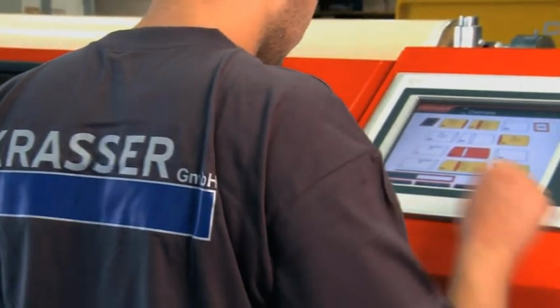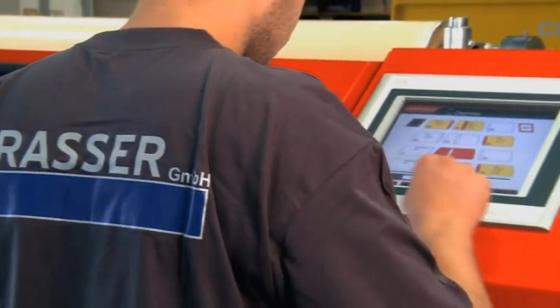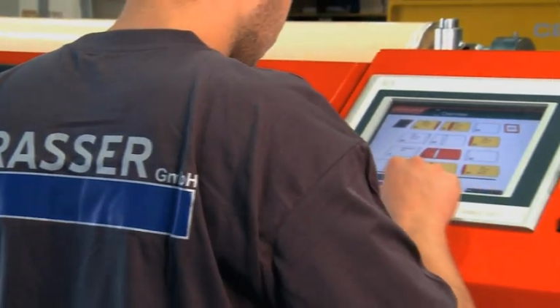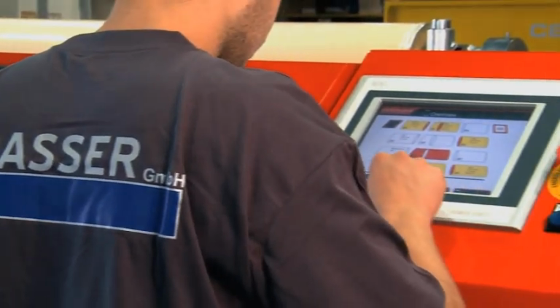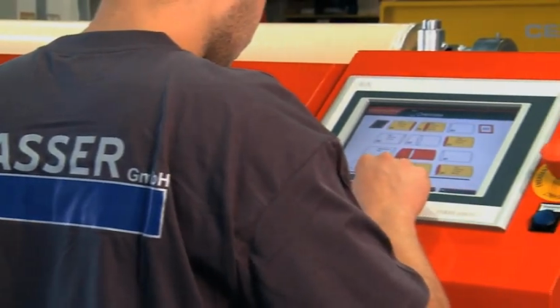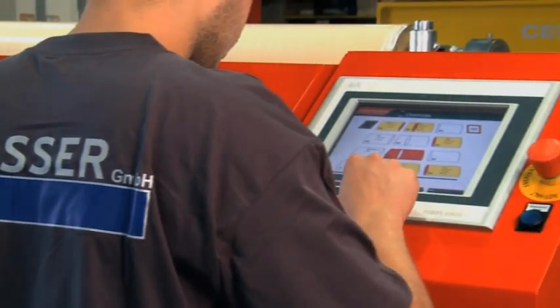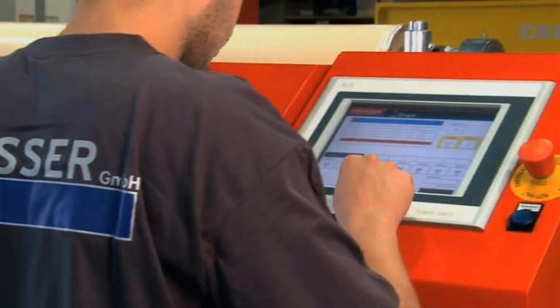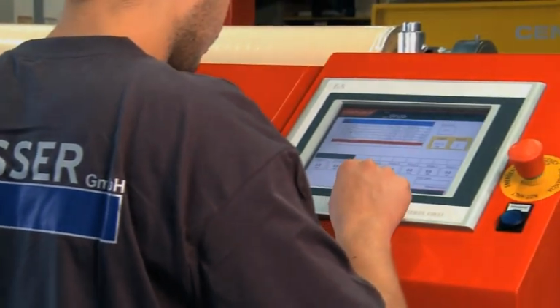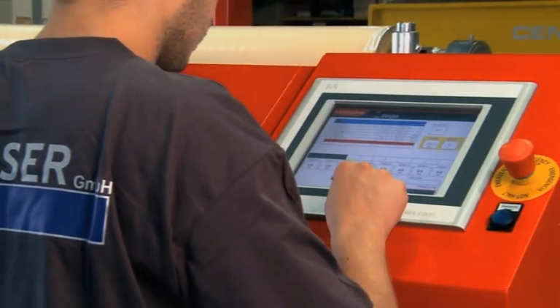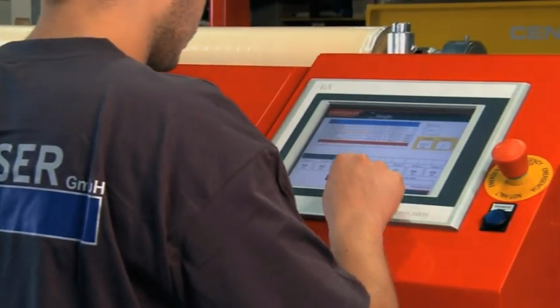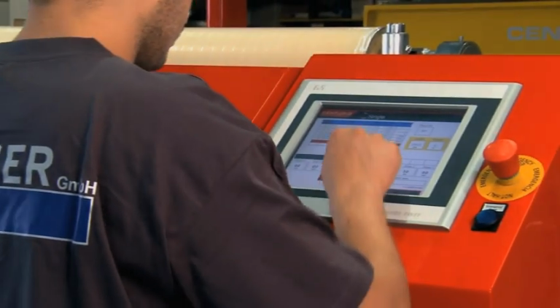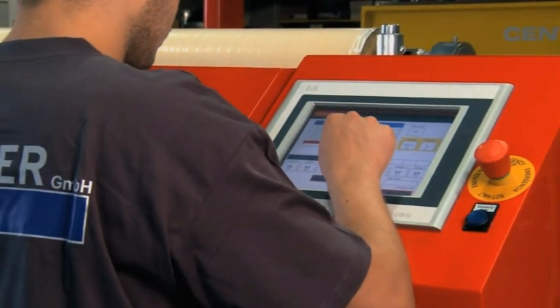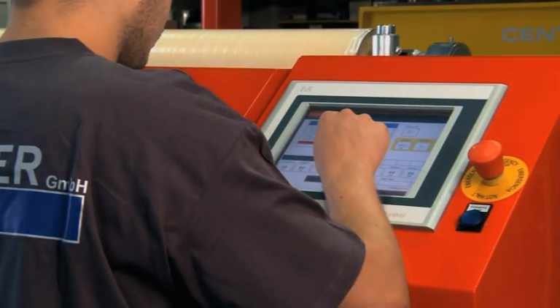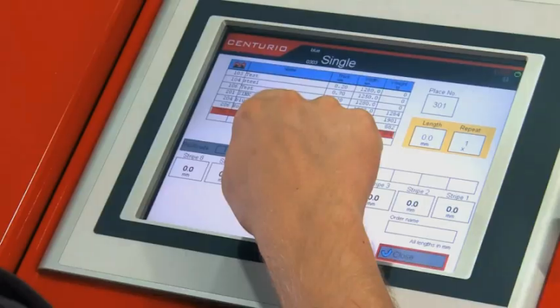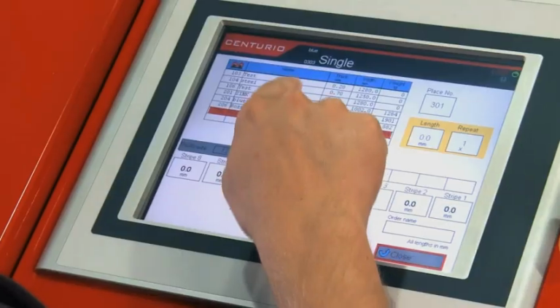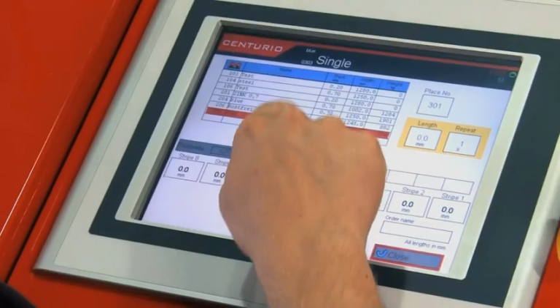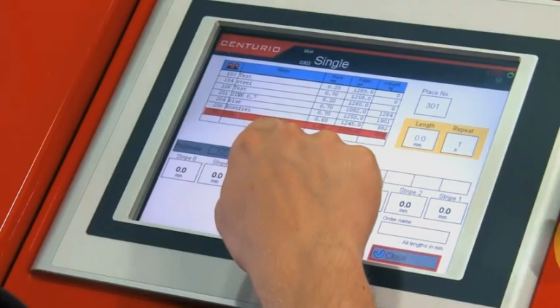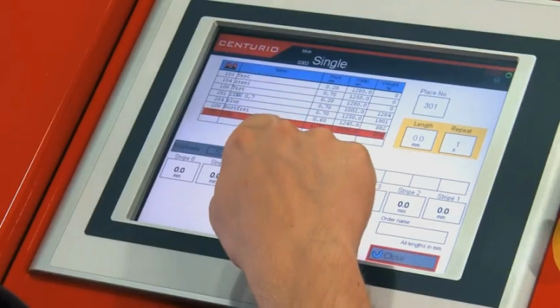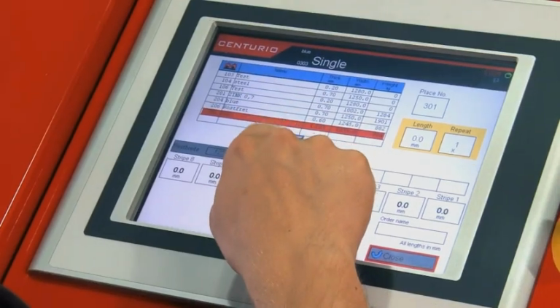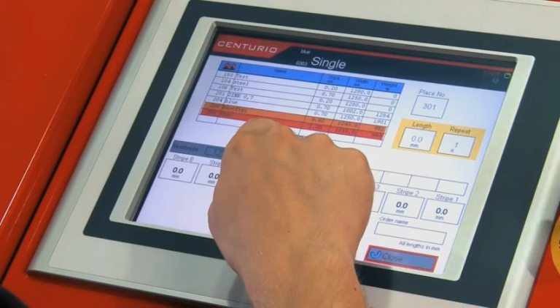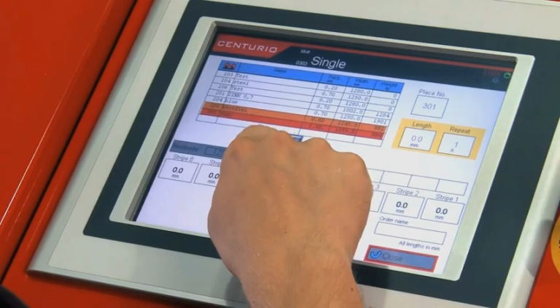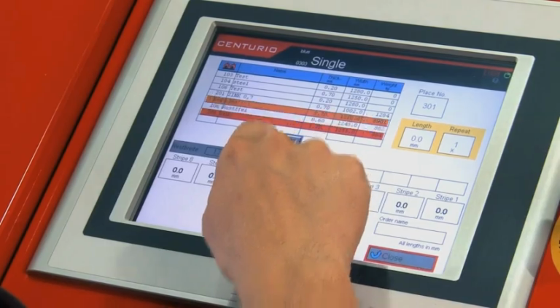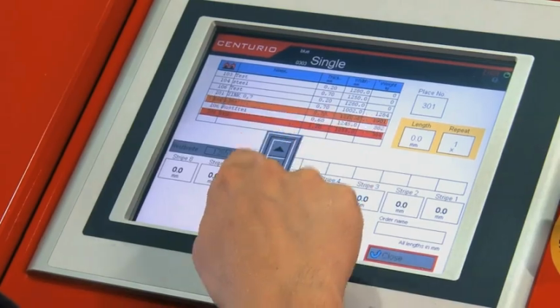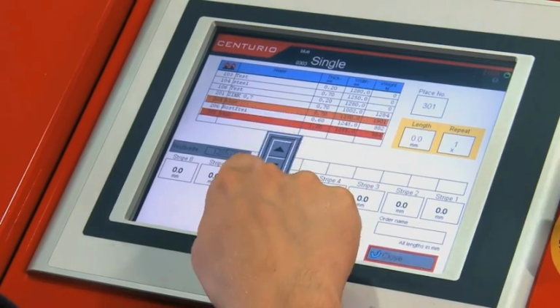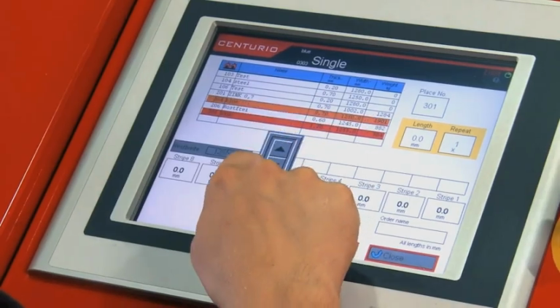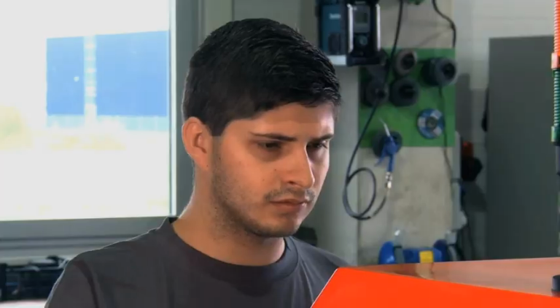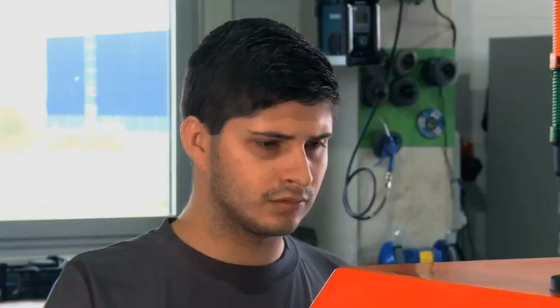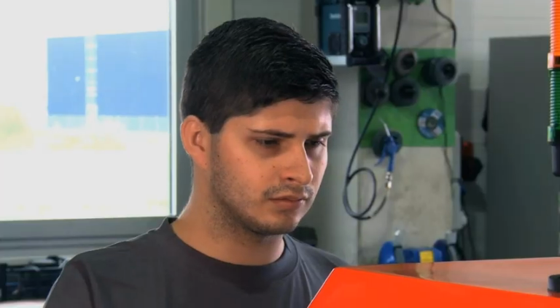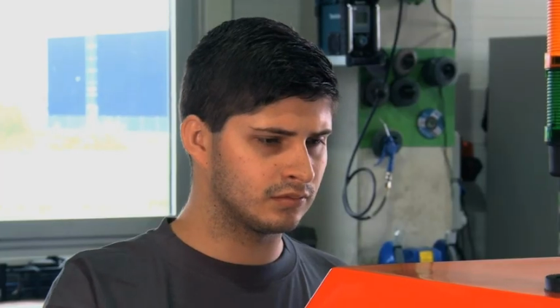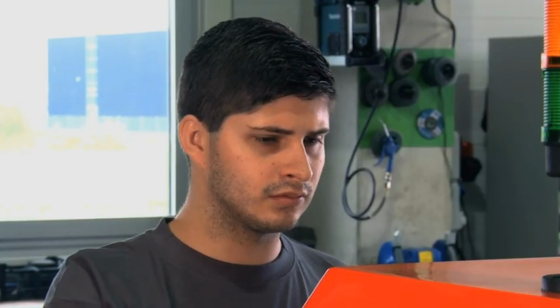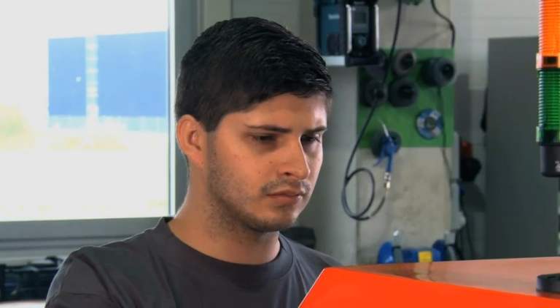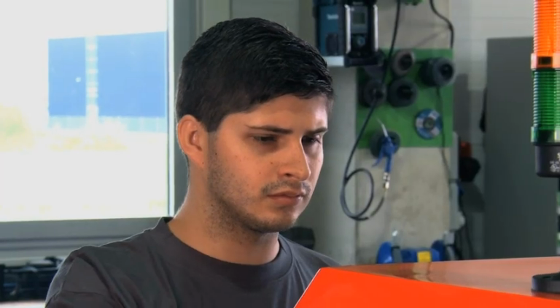Inputting length, width, material type and number of cuts via touch screen or directly via PC.